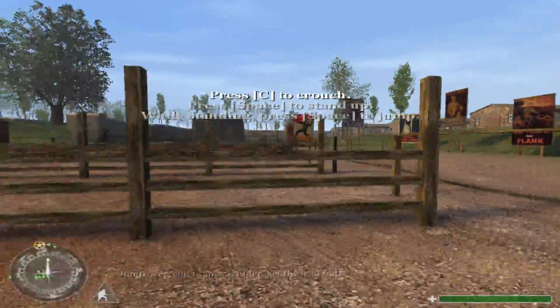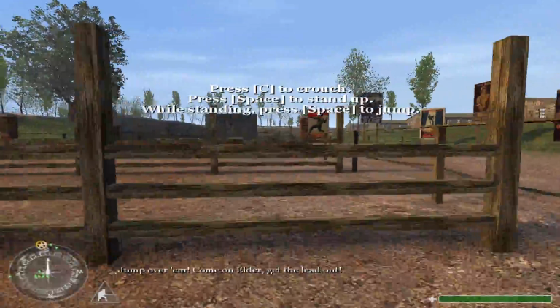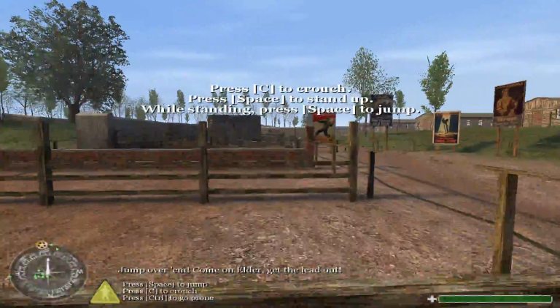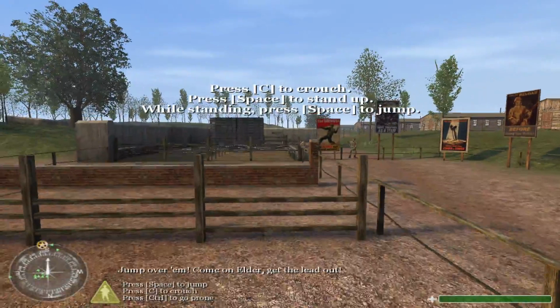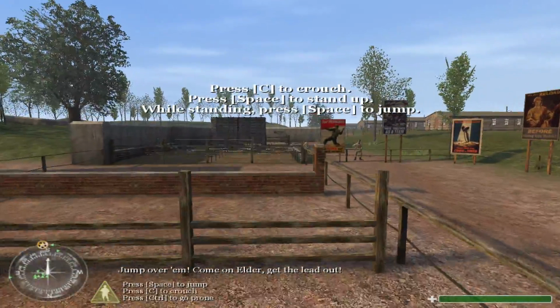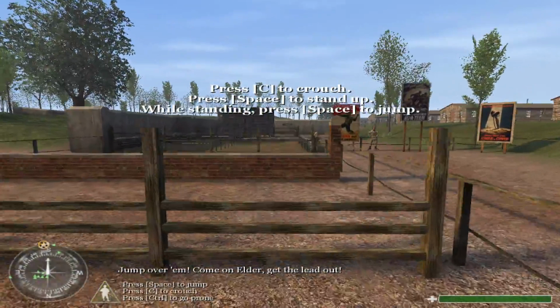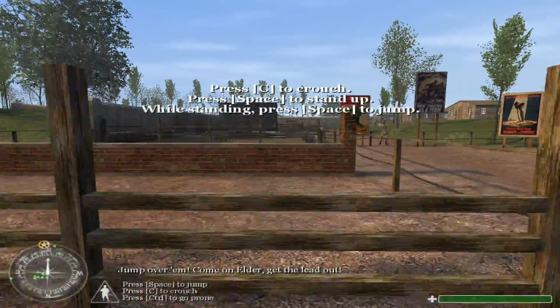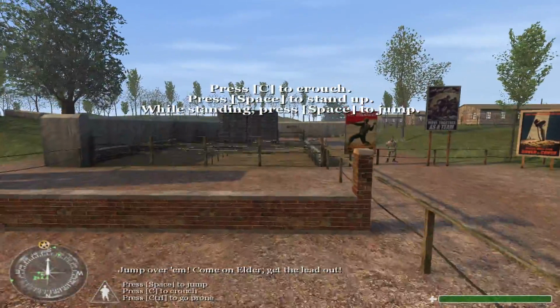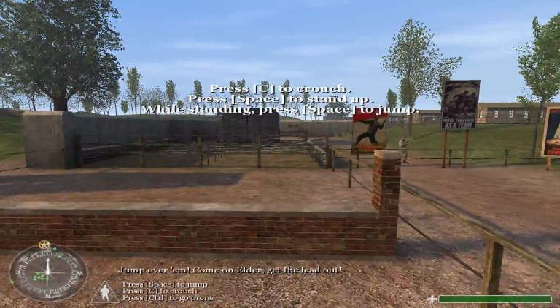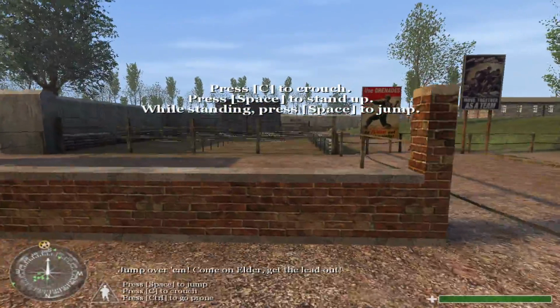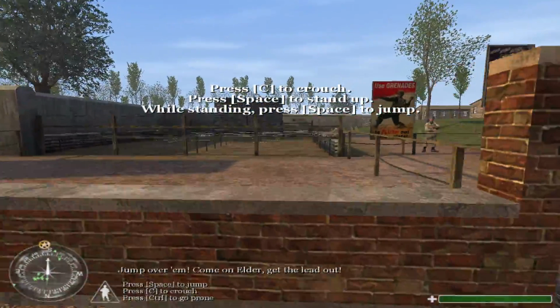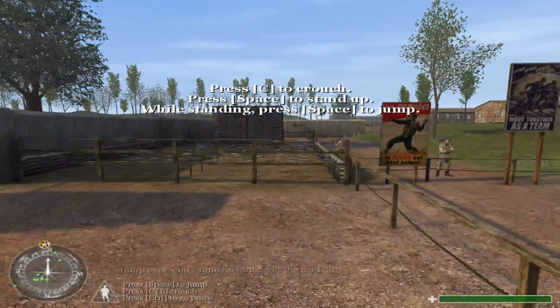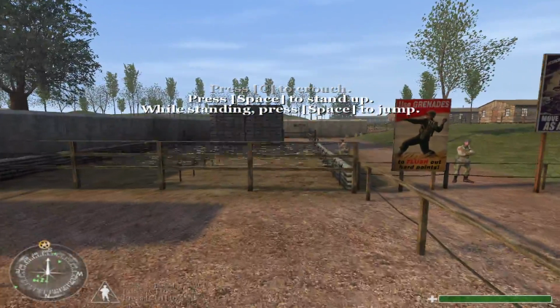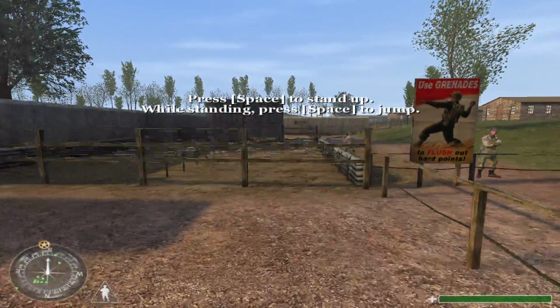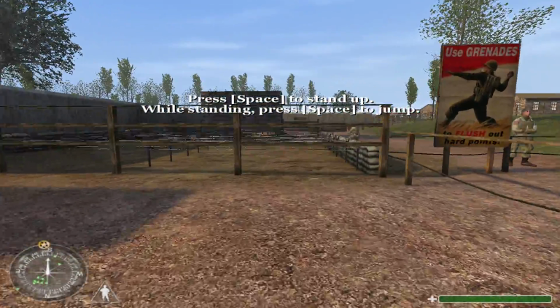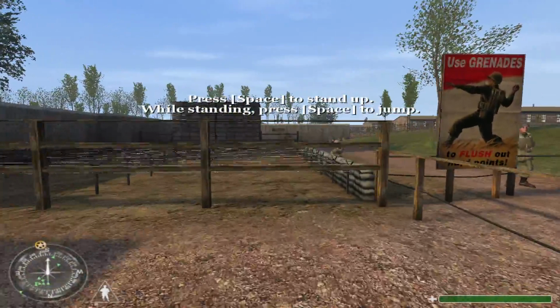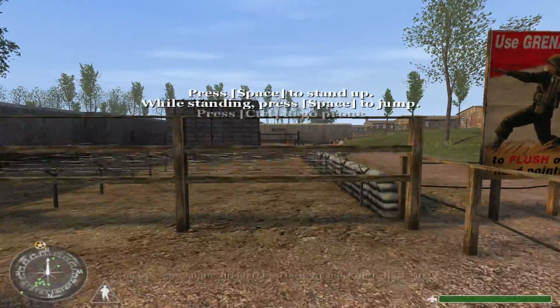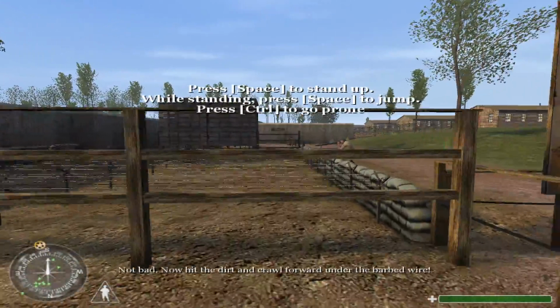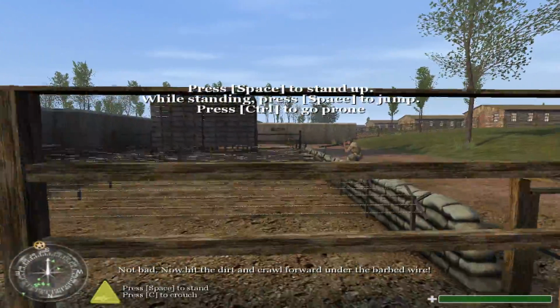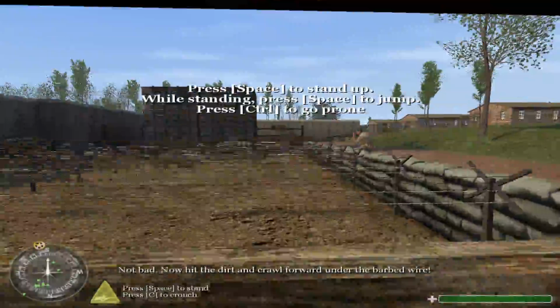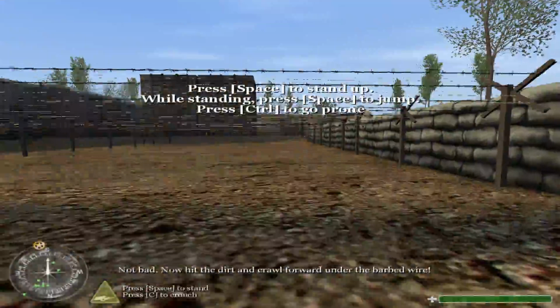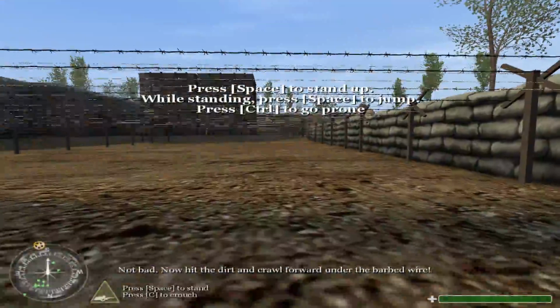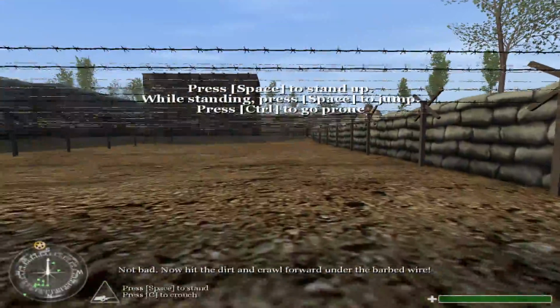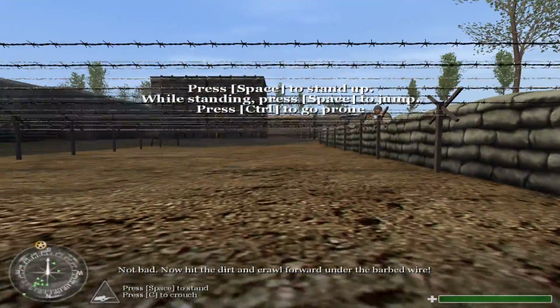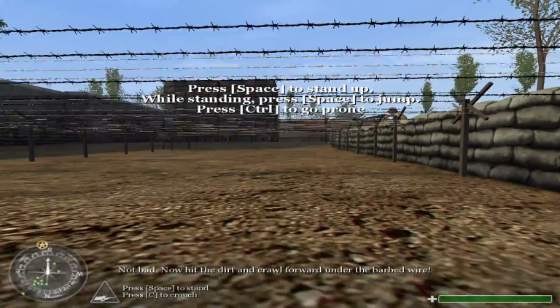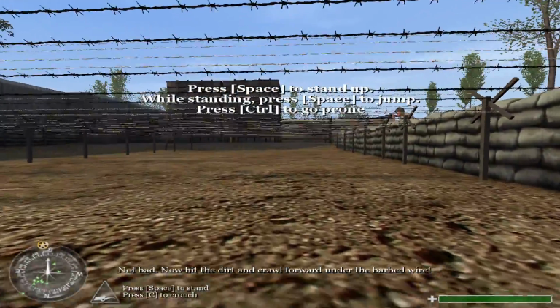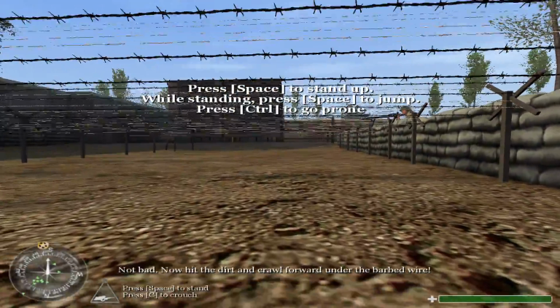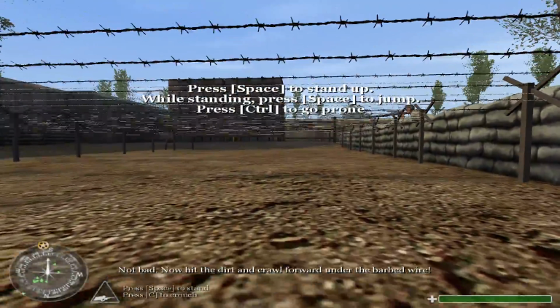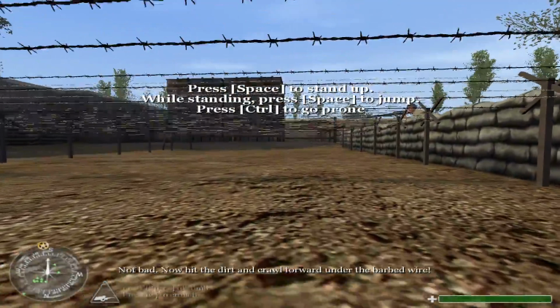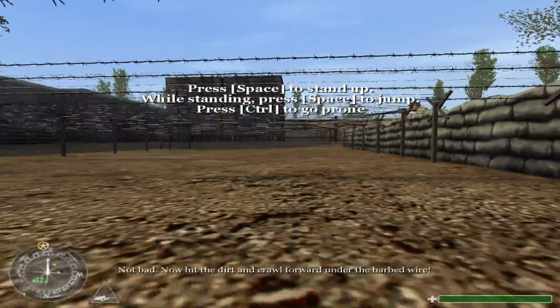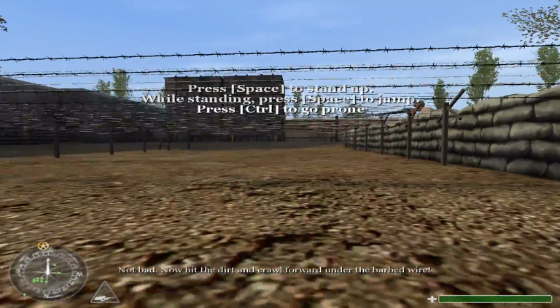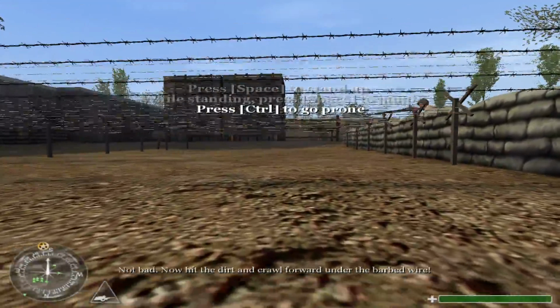This is not your Aunt Fanny's dance. Jump over them. Come on, Elder, get the lead out. Not bad. Now hit the dirt and crawl forward under the barbed wire.